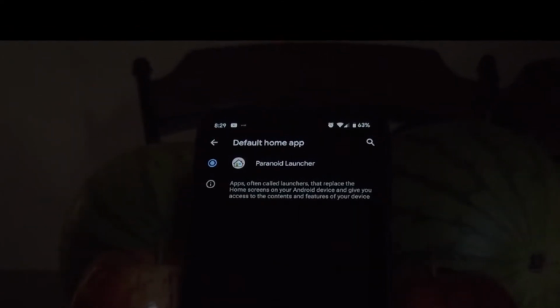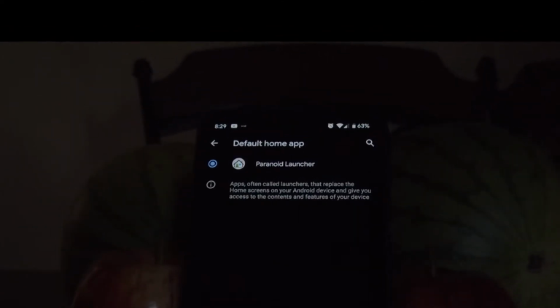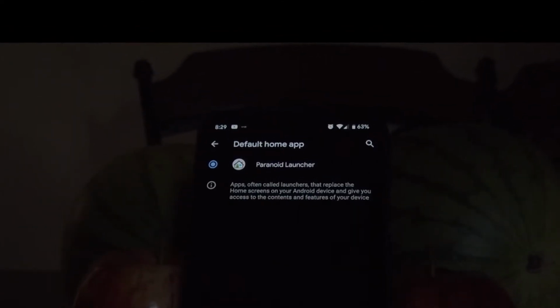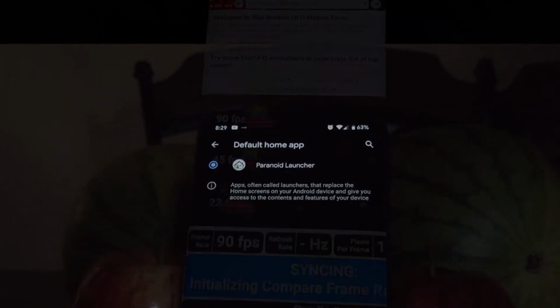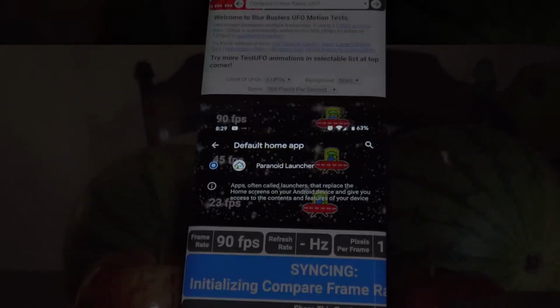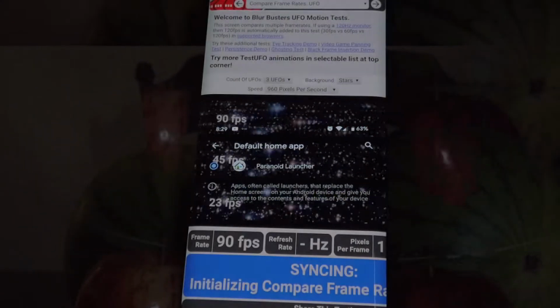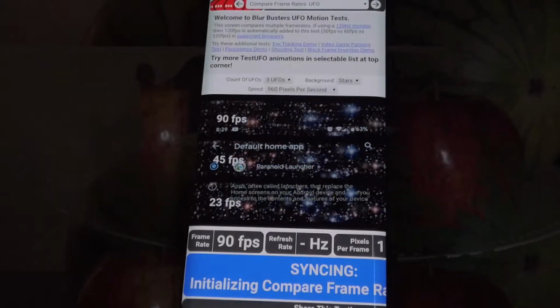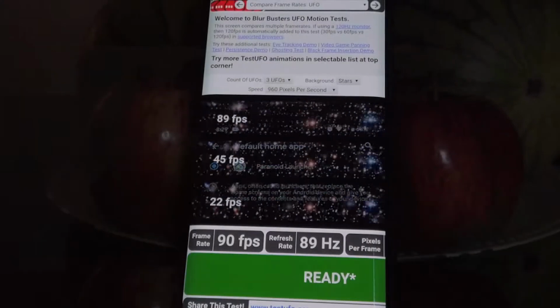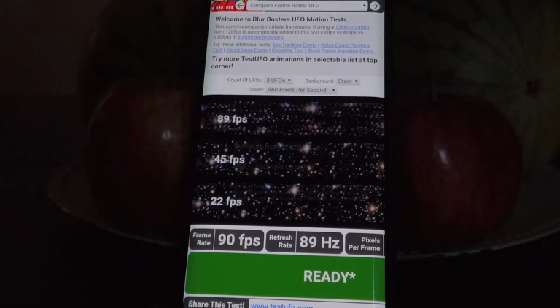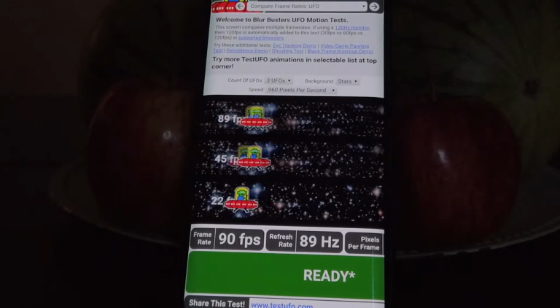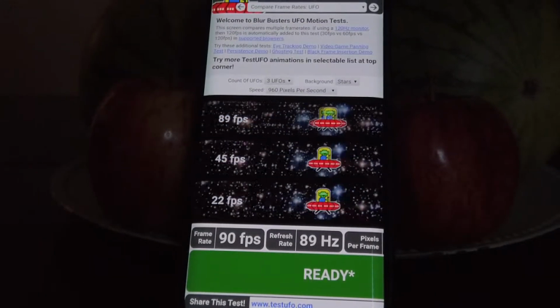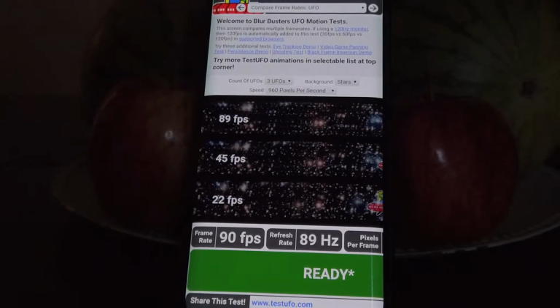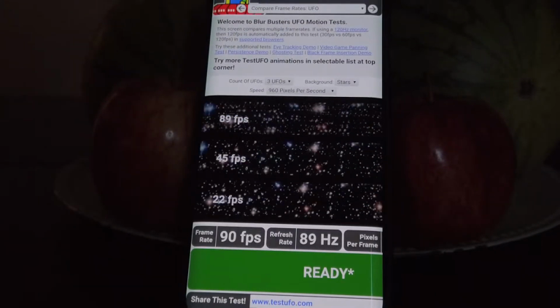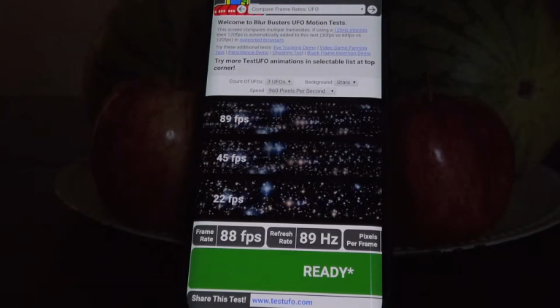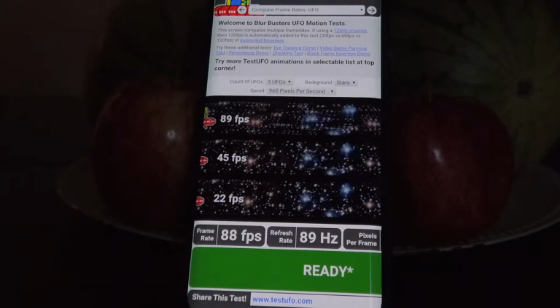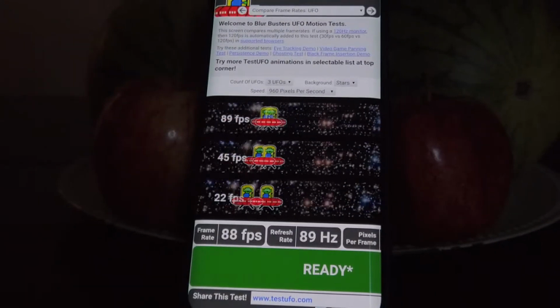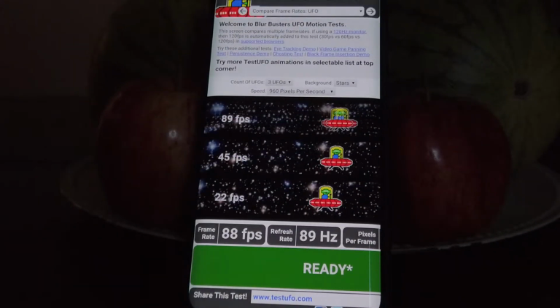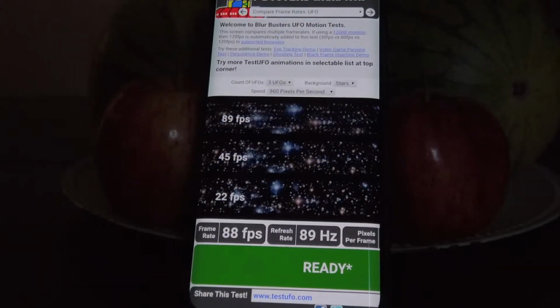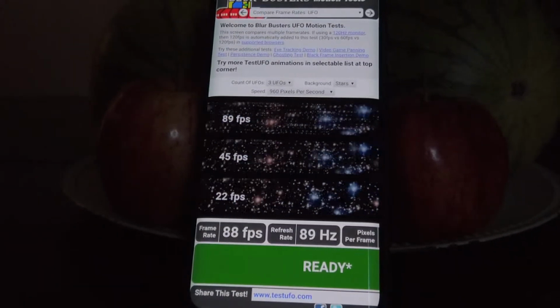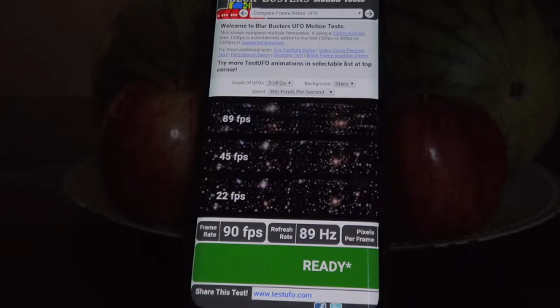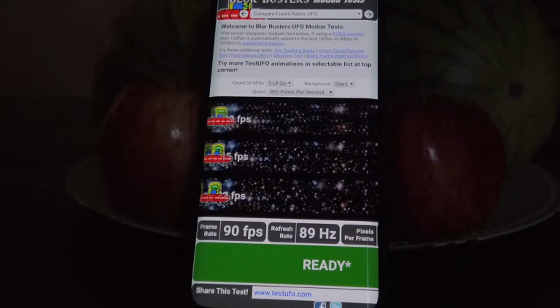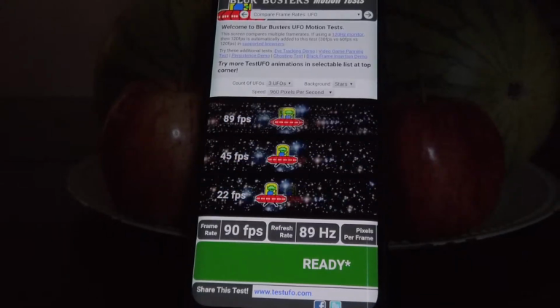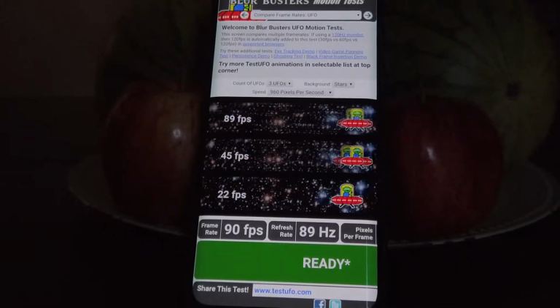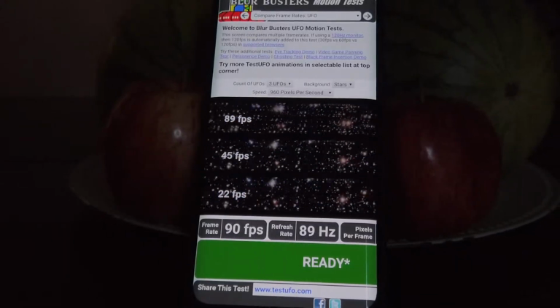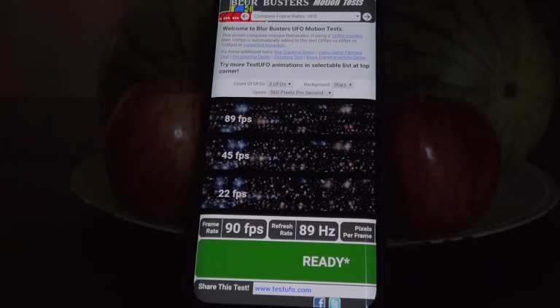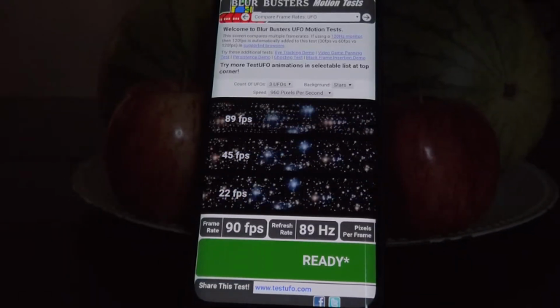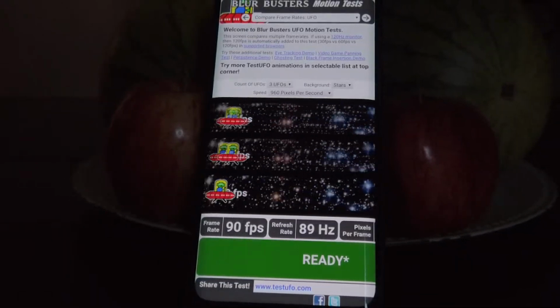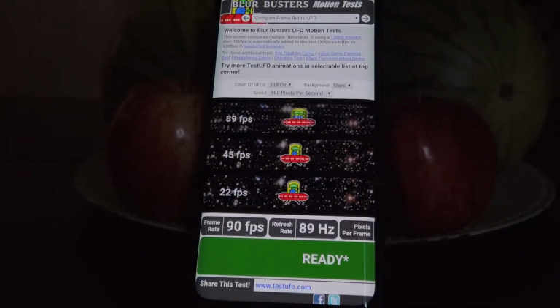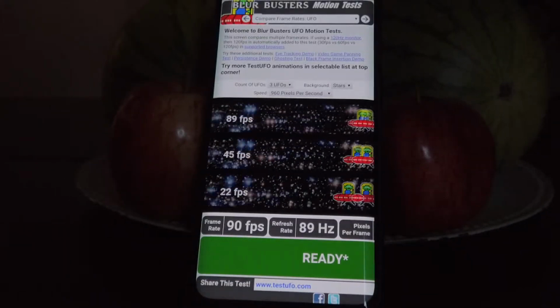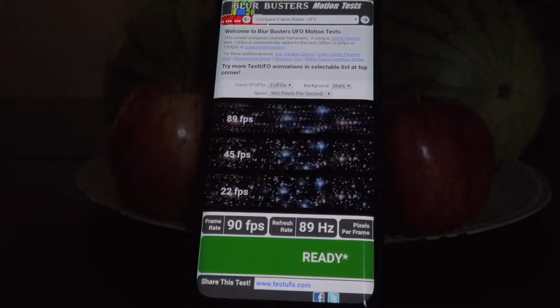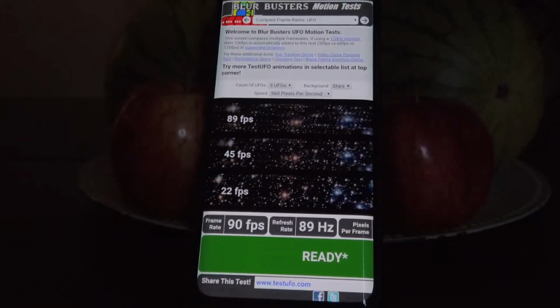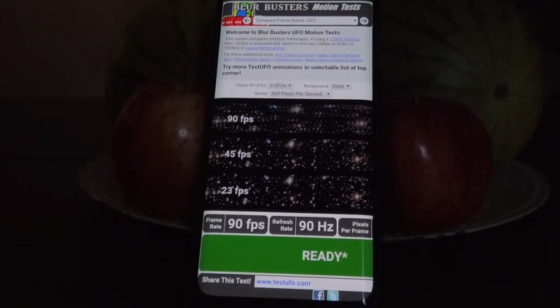If you go to the display here, you can see that the 90 frames per second and the 90 Hertz is working quite well.